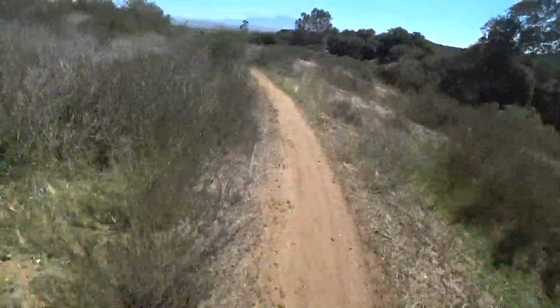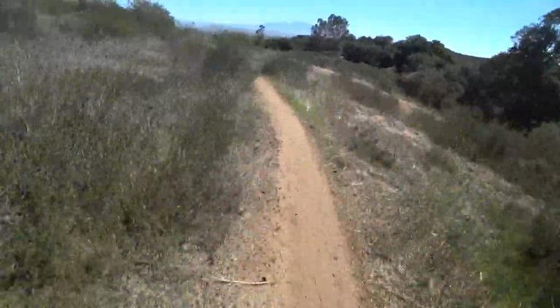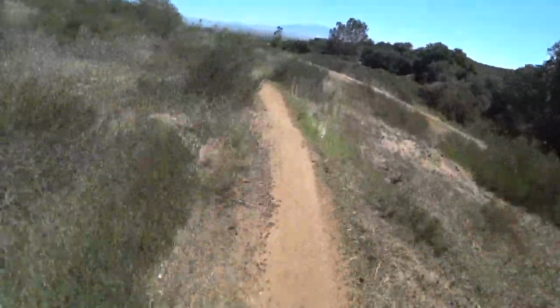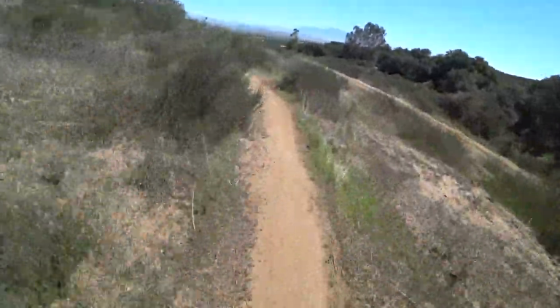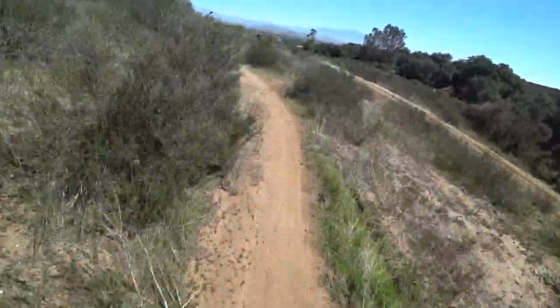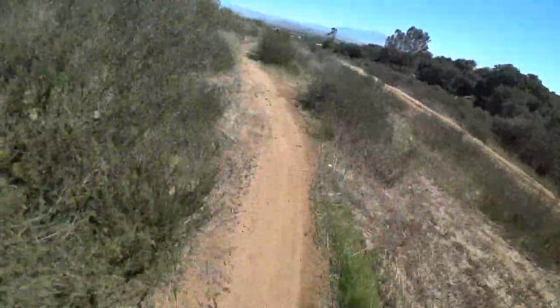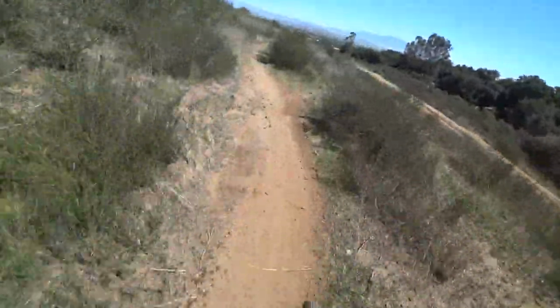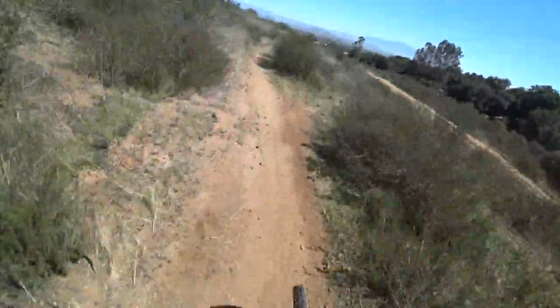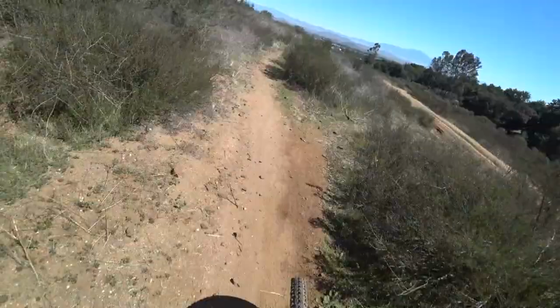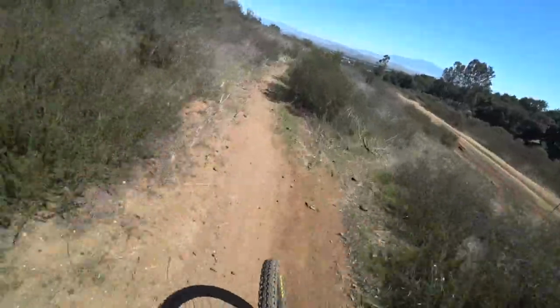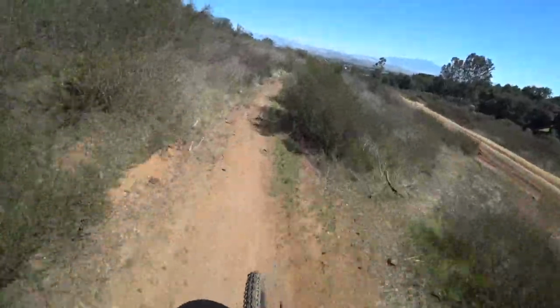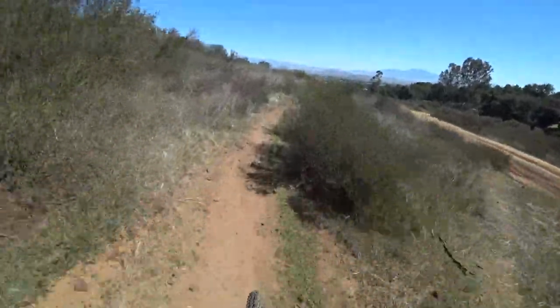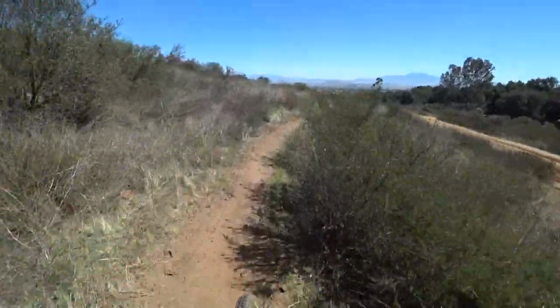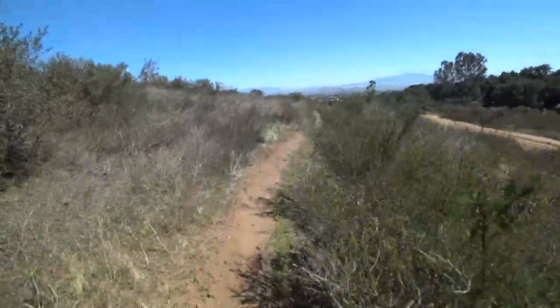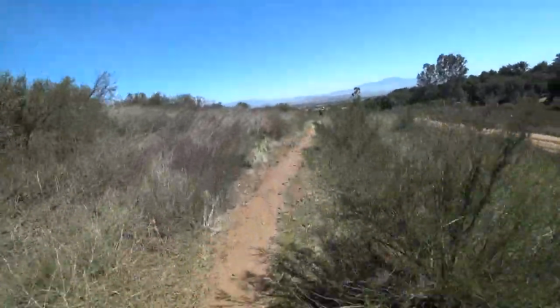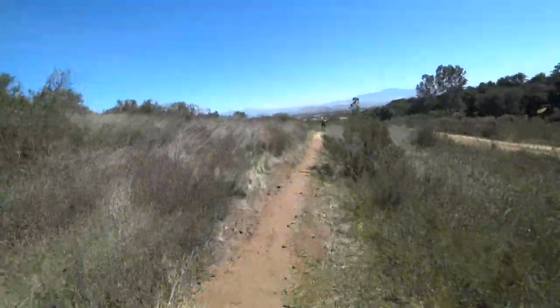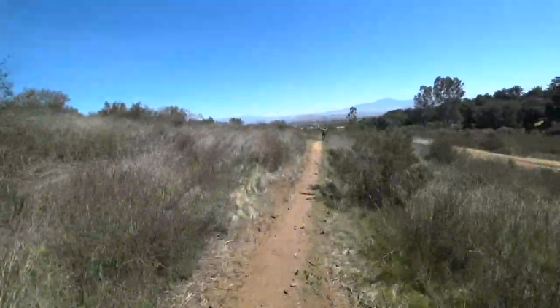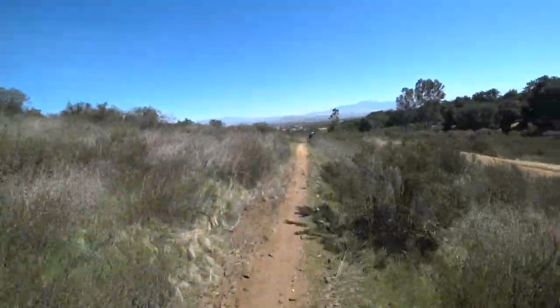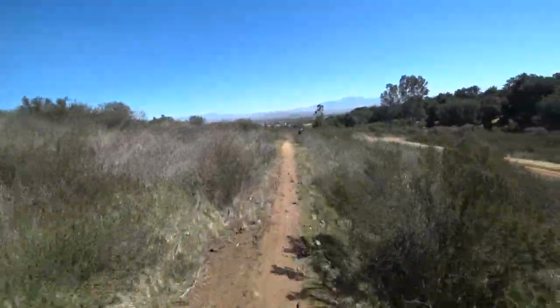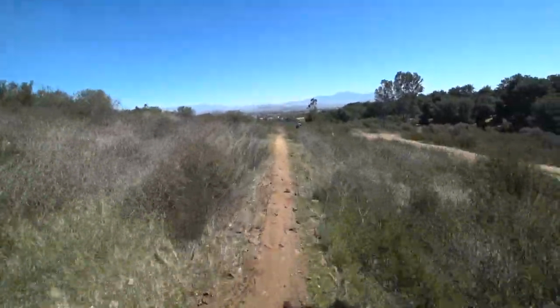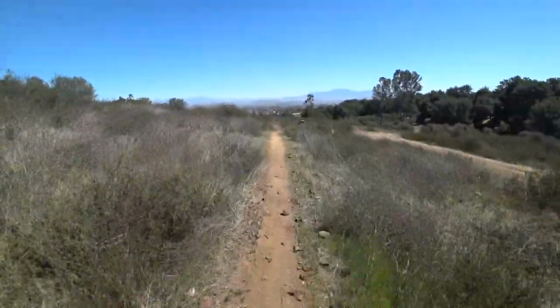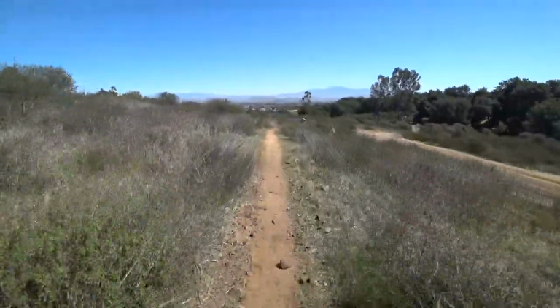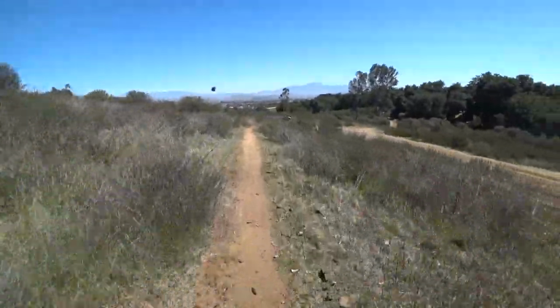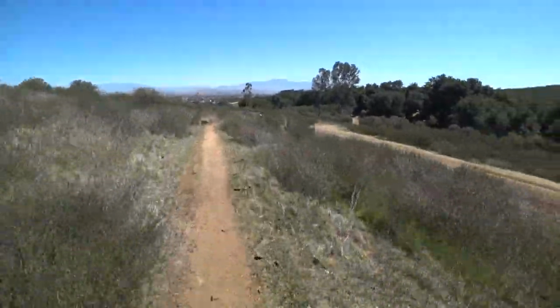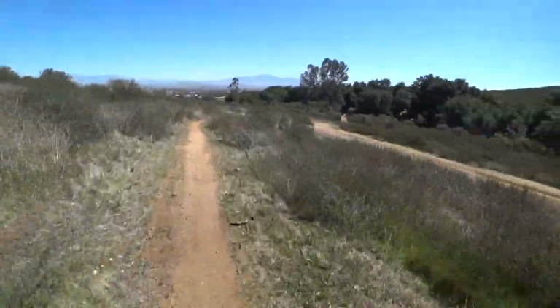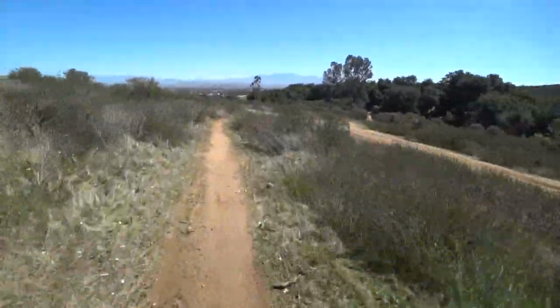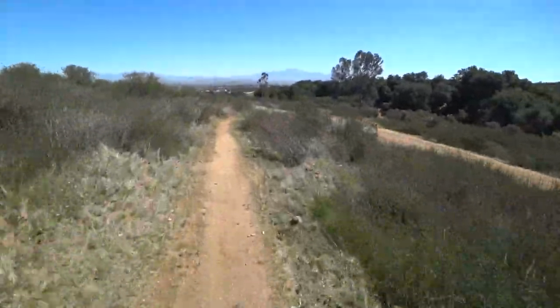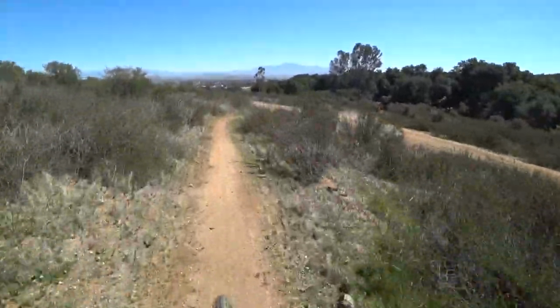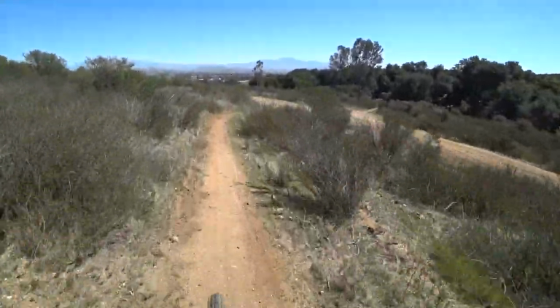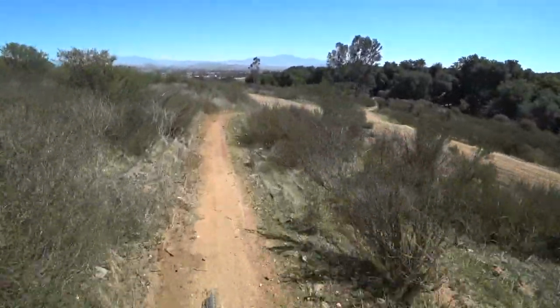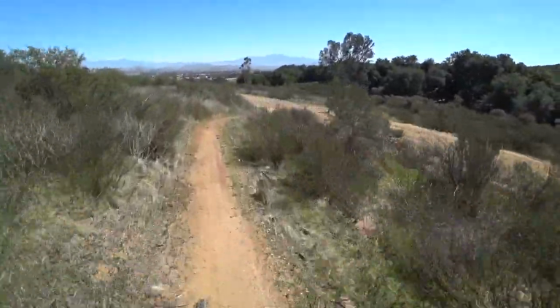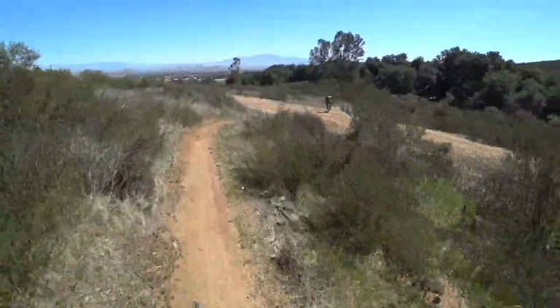The Ibis Ripmo was ripping. So fun. I'll take a 29er.